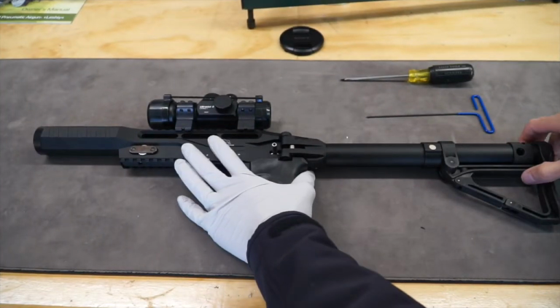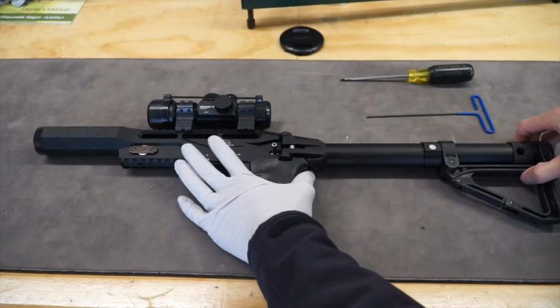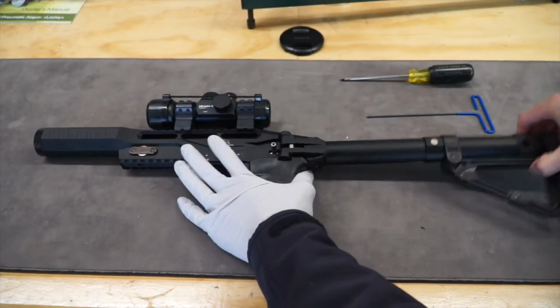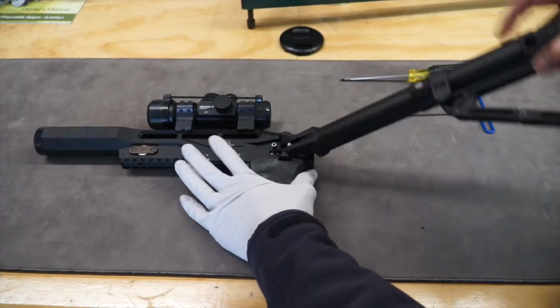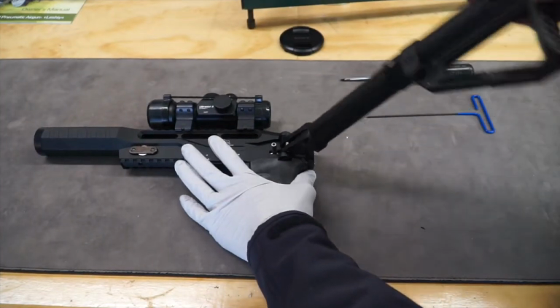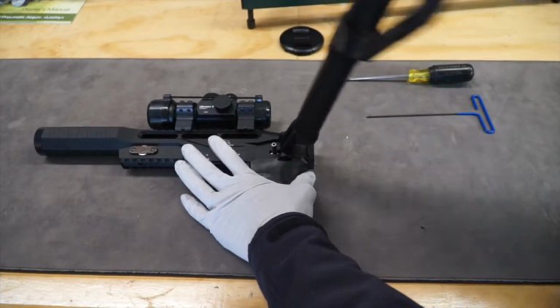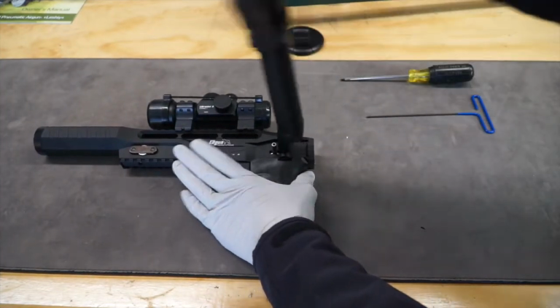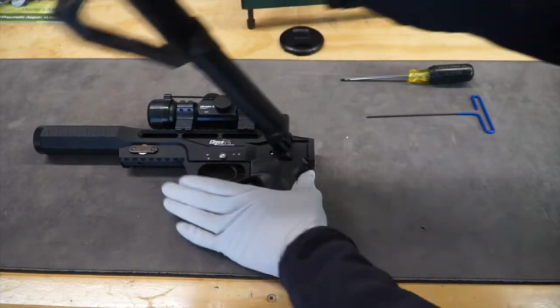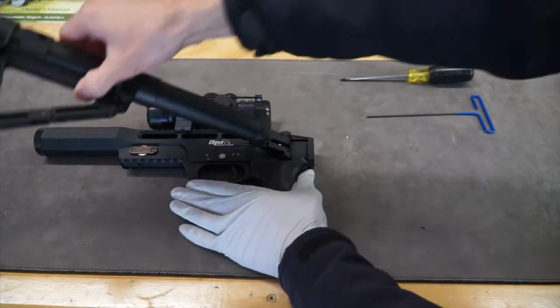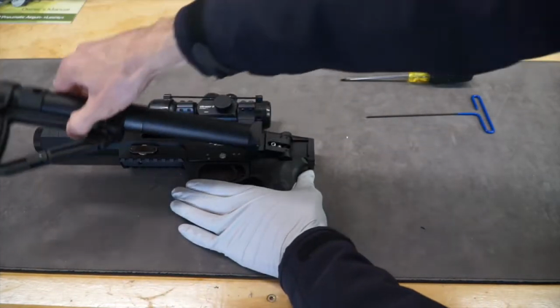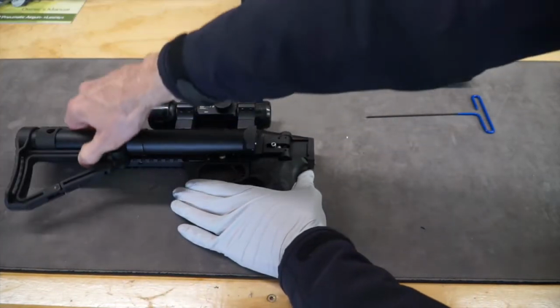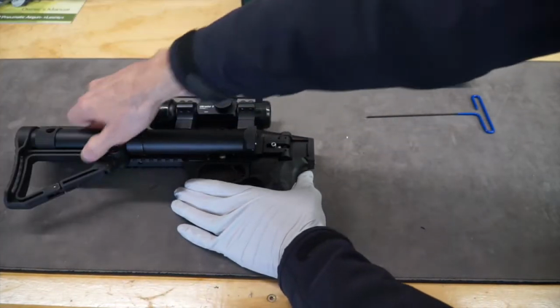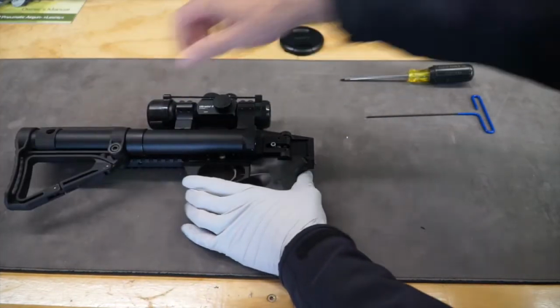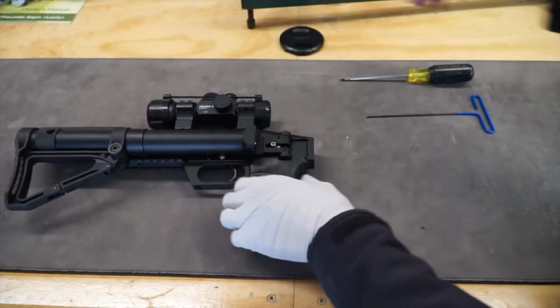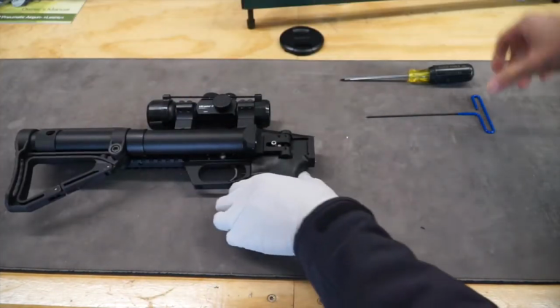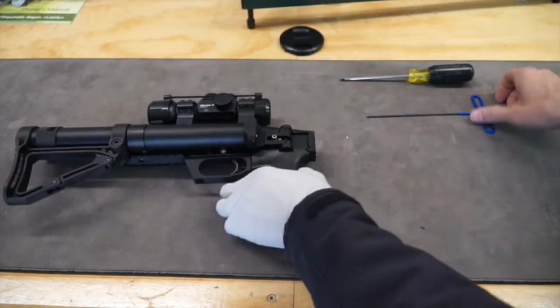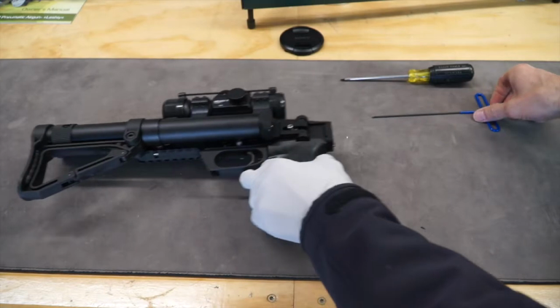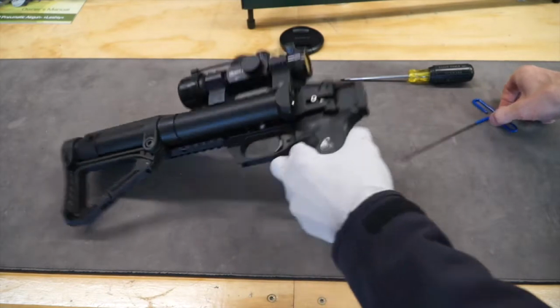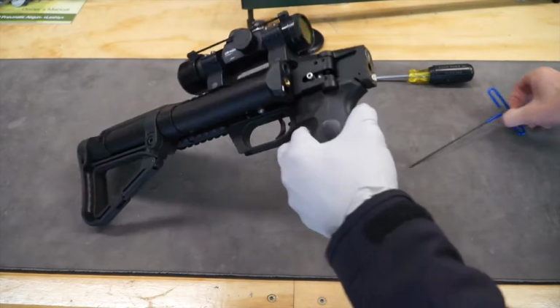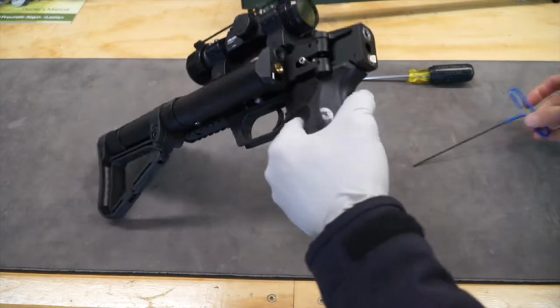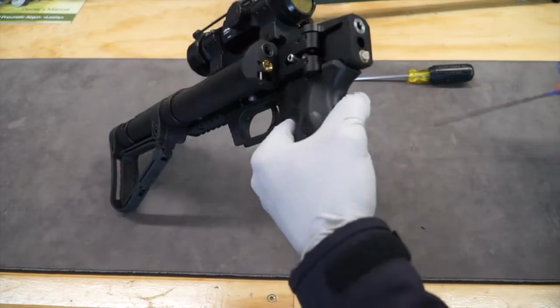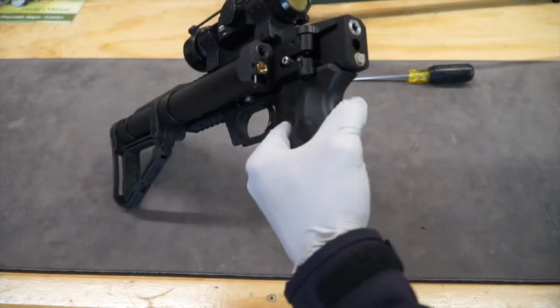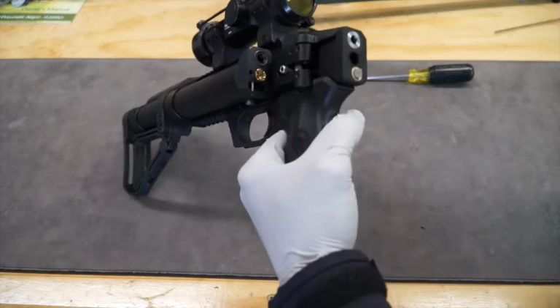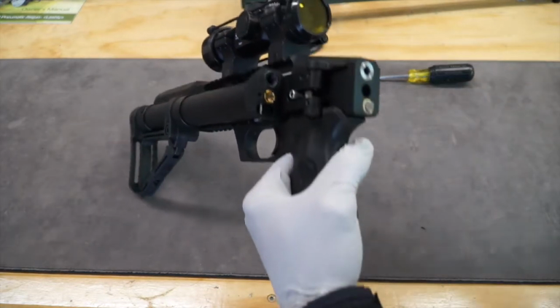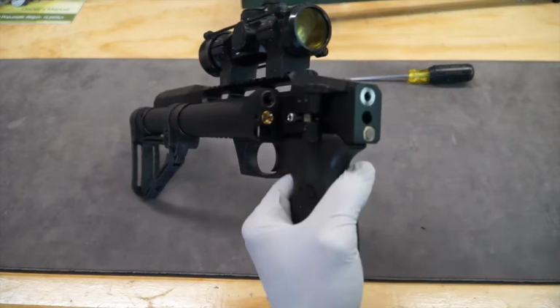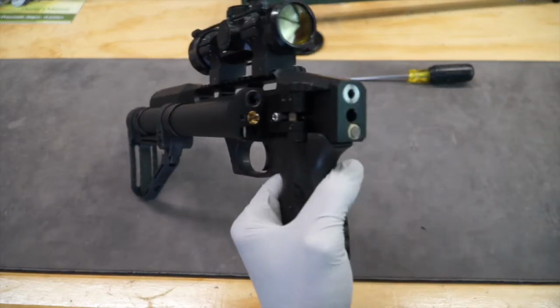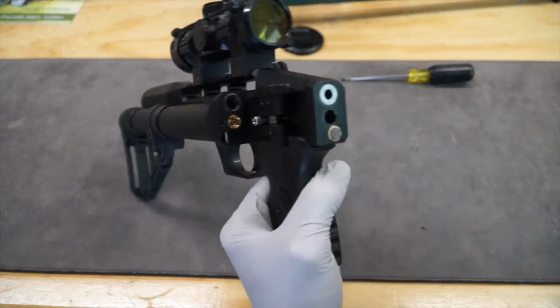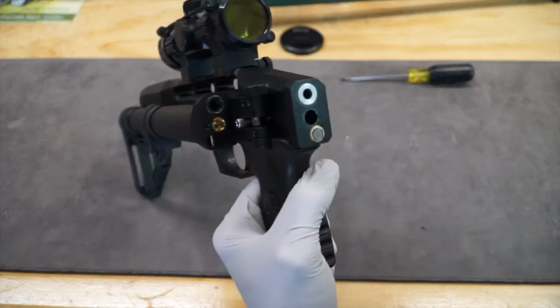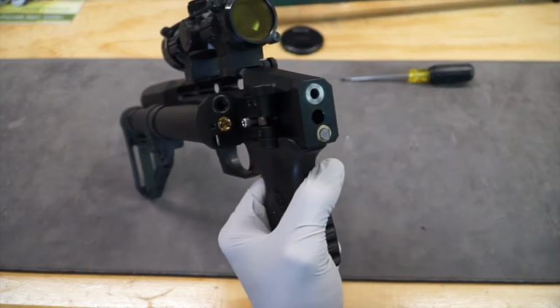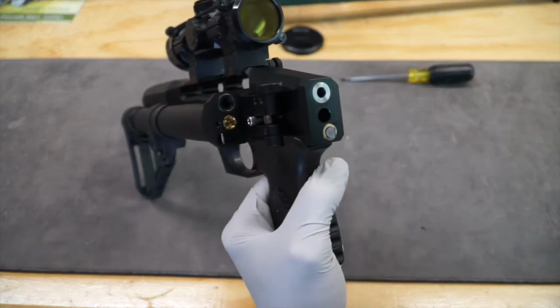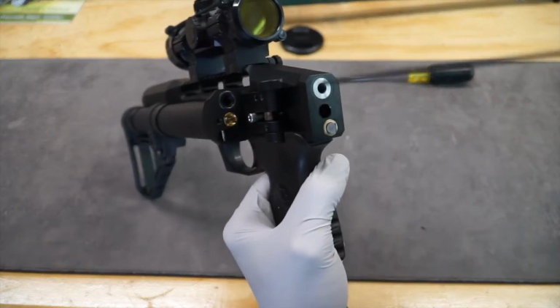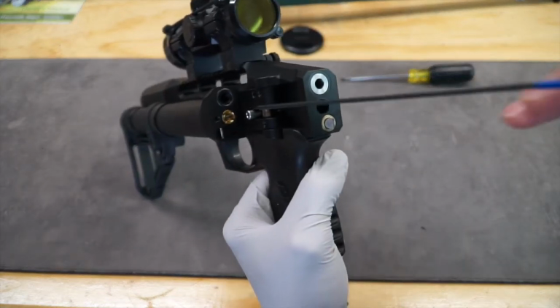You'll need a two millimeter allen key to open the pressure release screw.